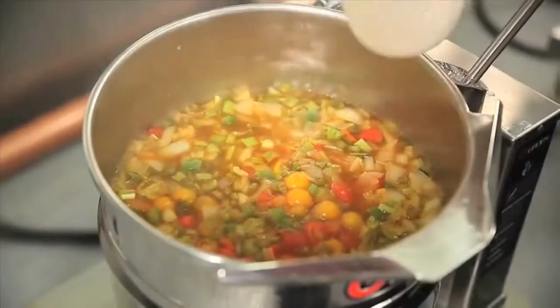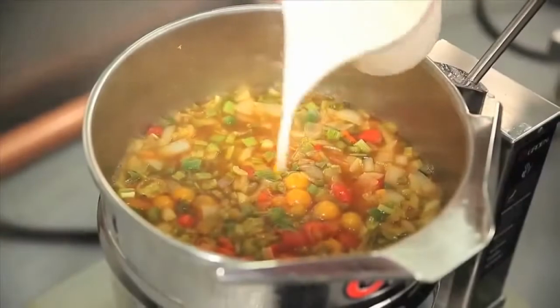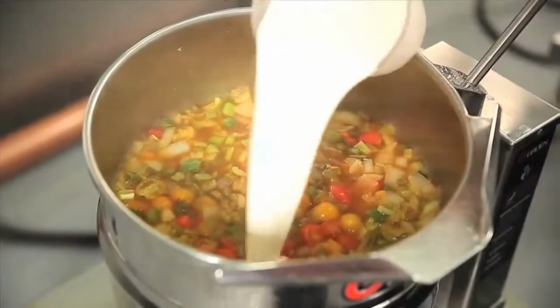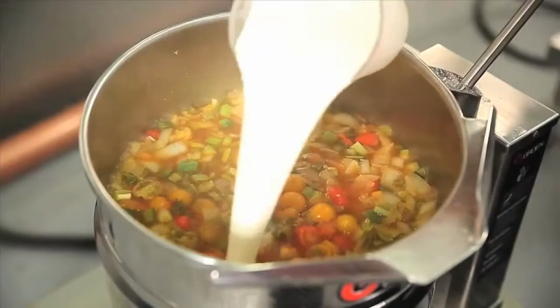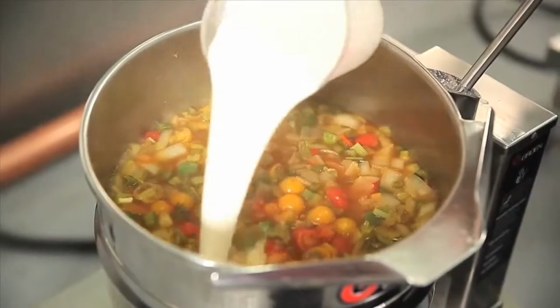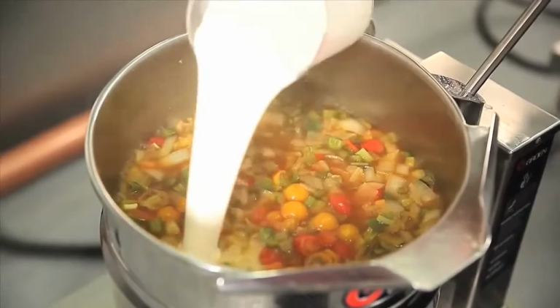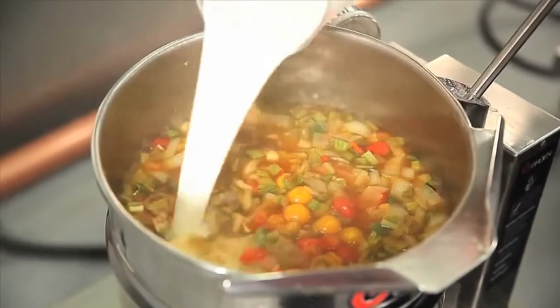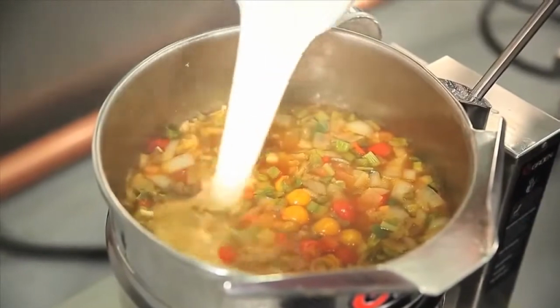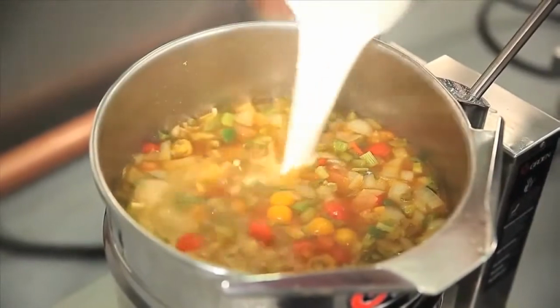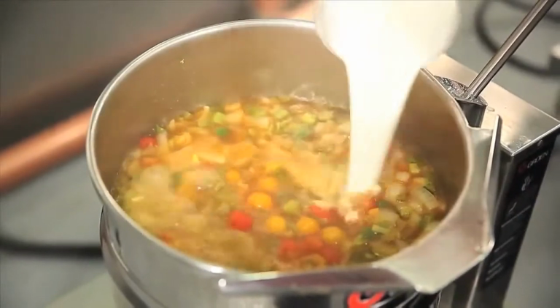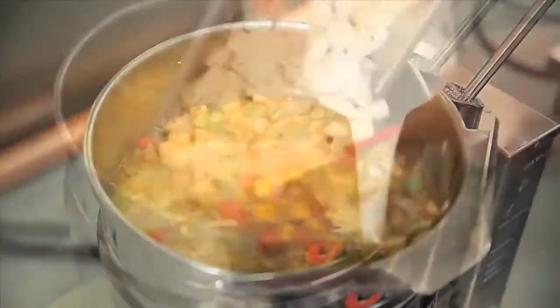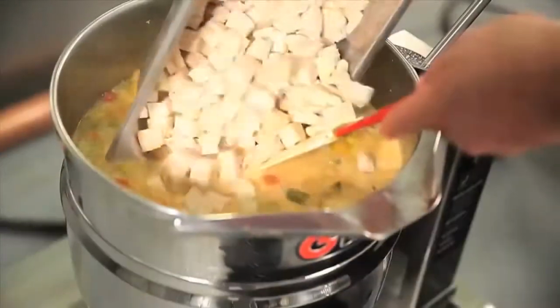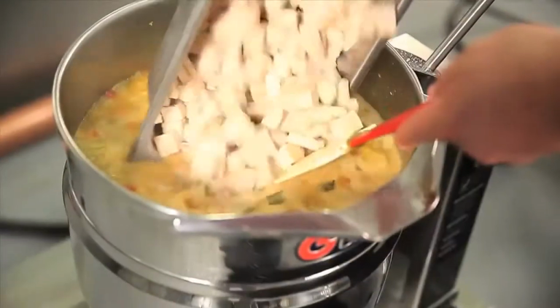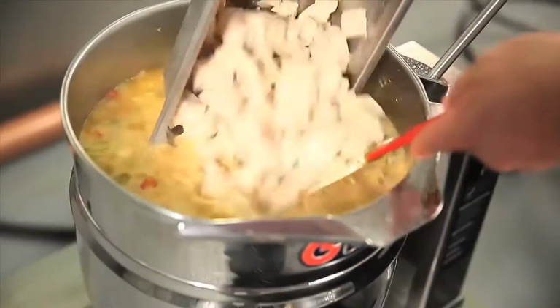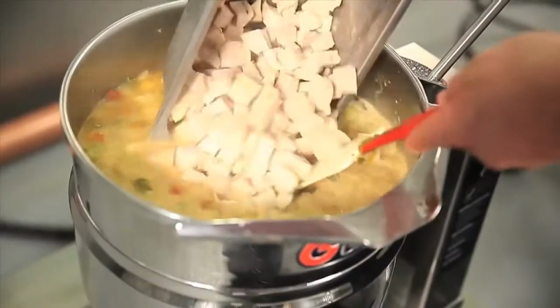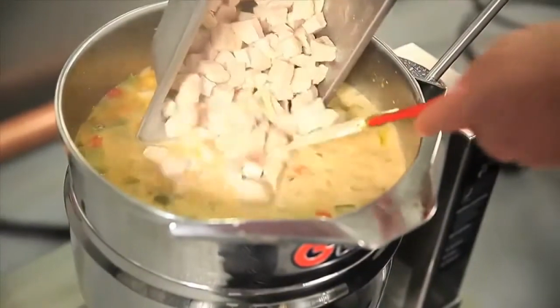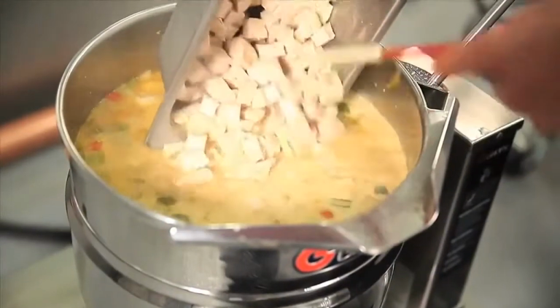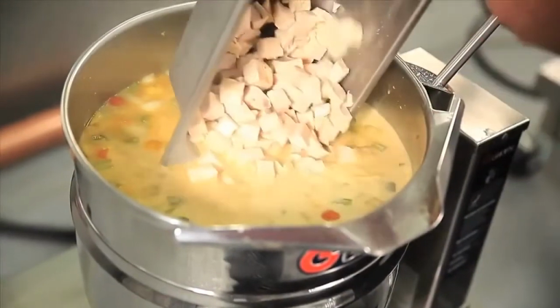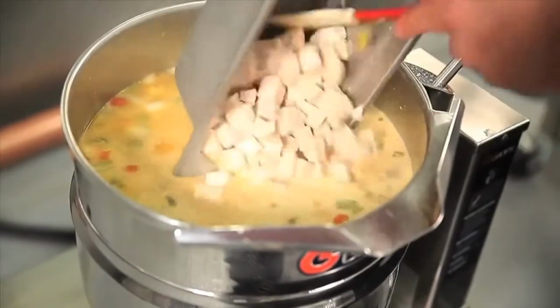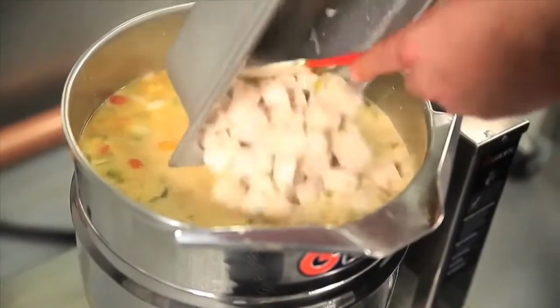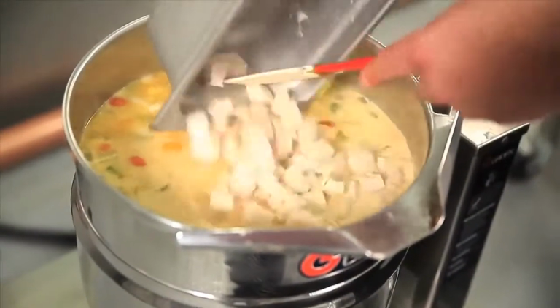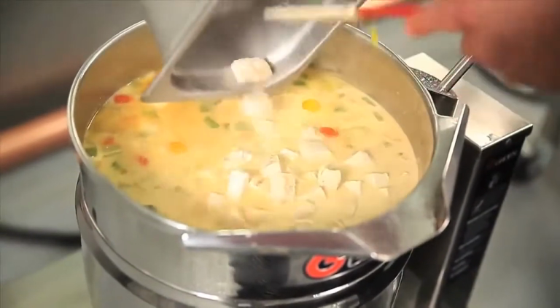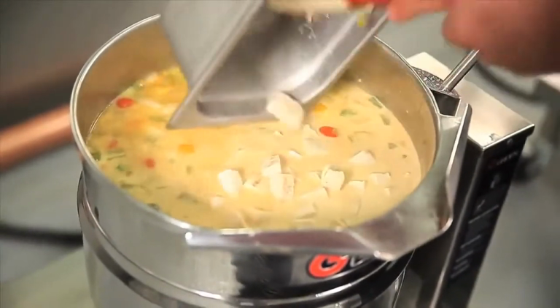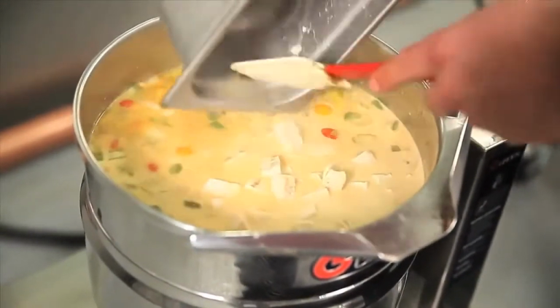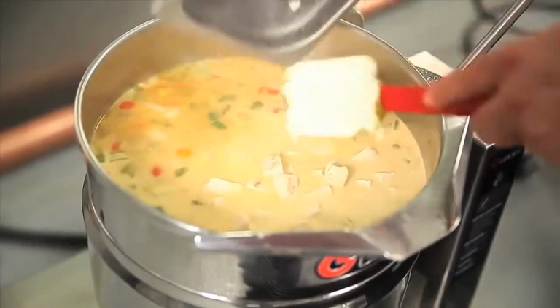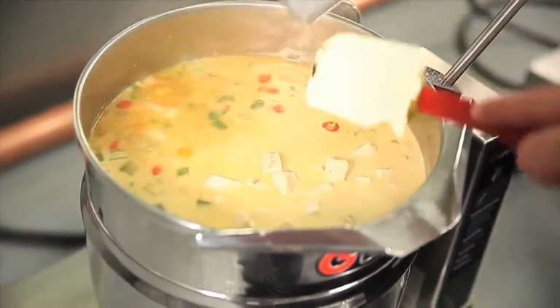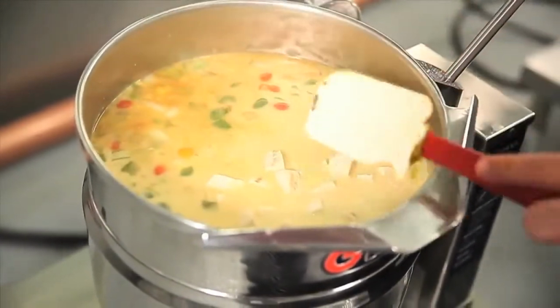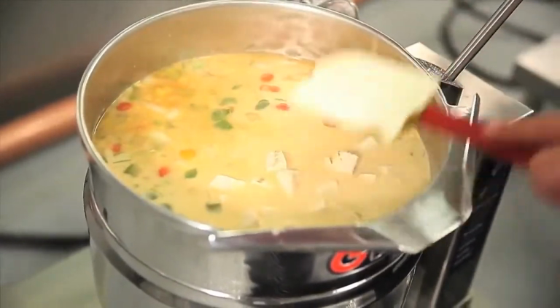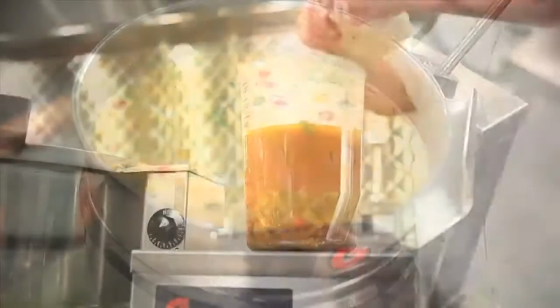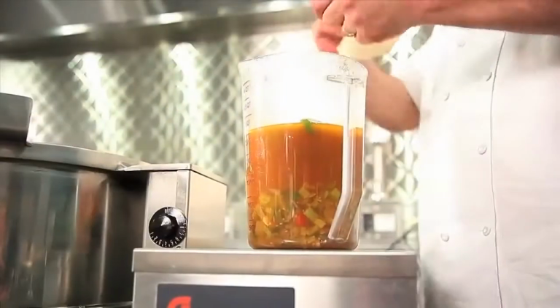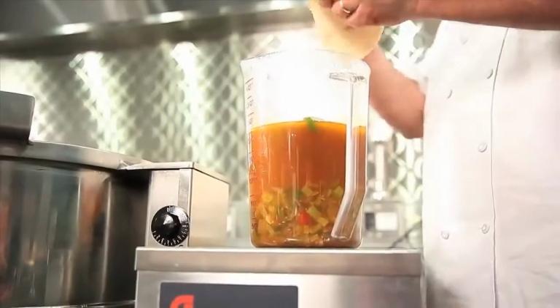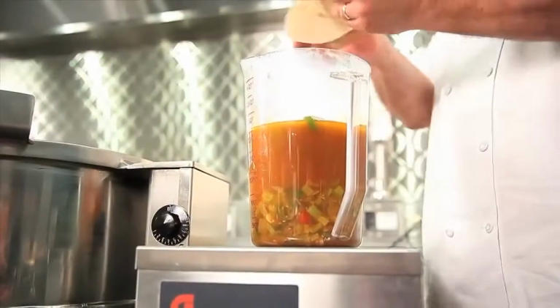Then we will add heavy cream and a prepared pulled chicken to garnish the soup. As that cooks,